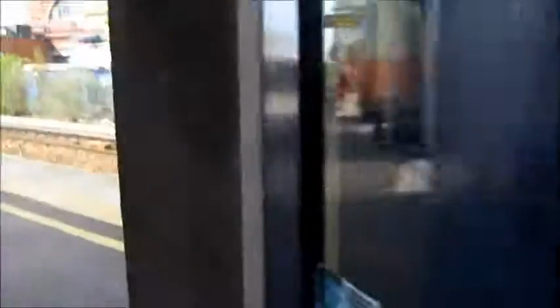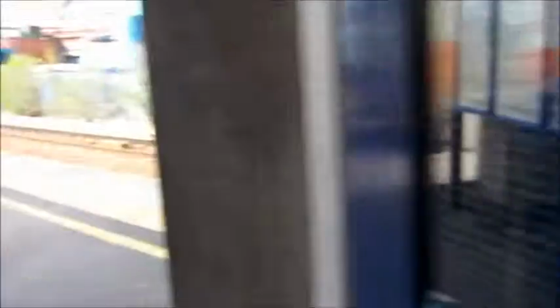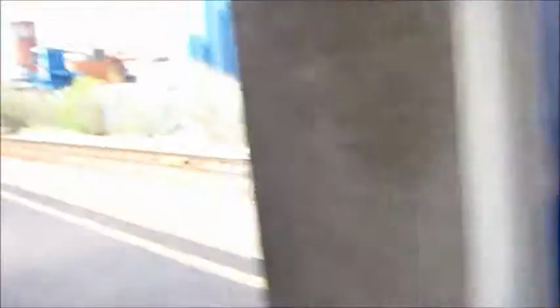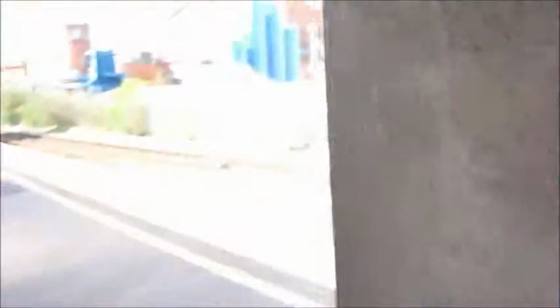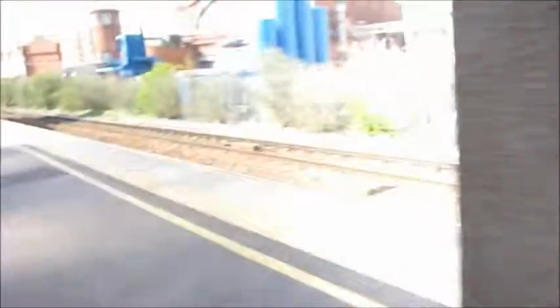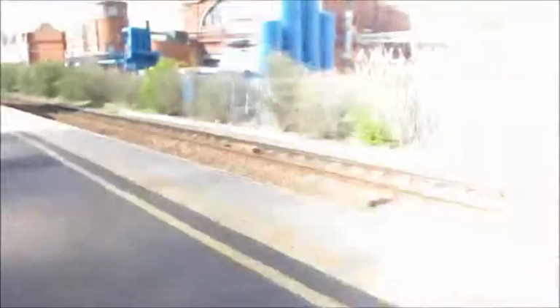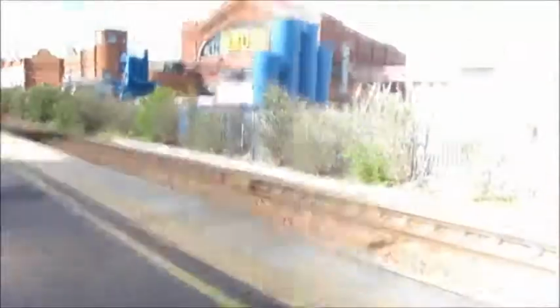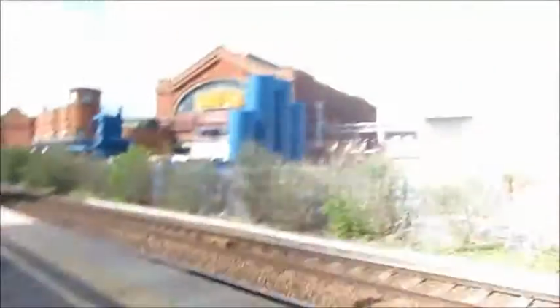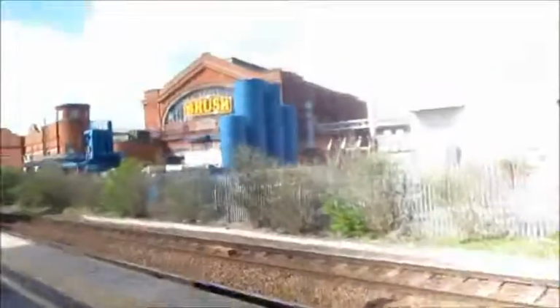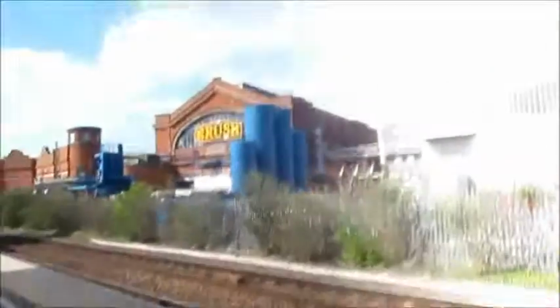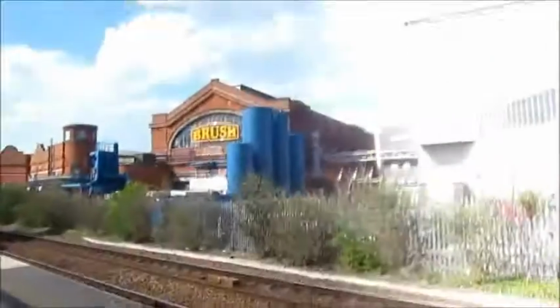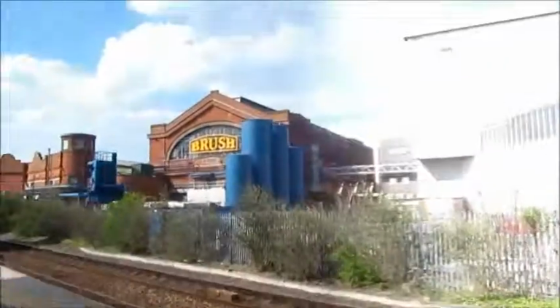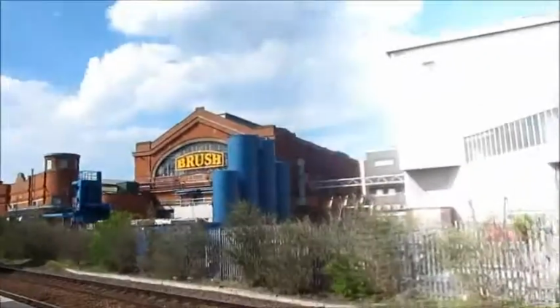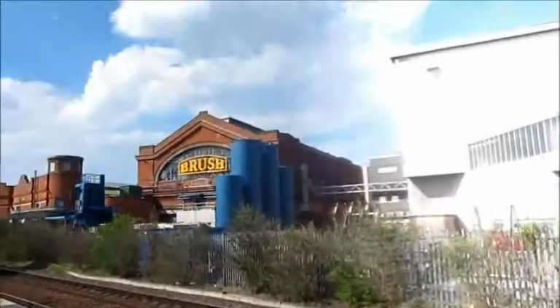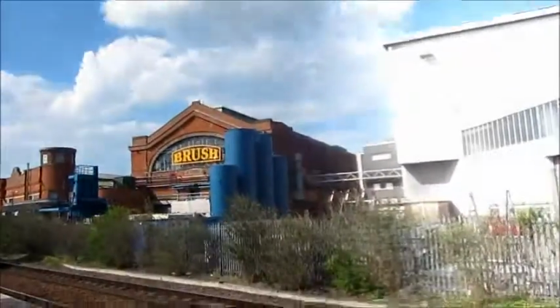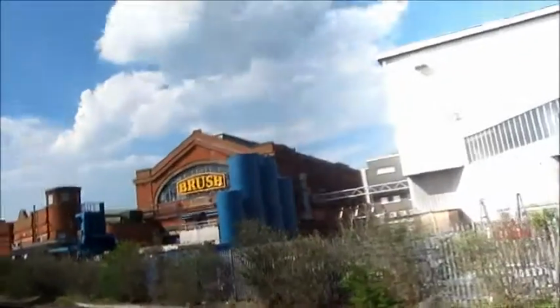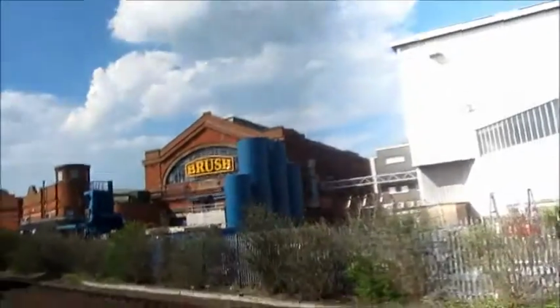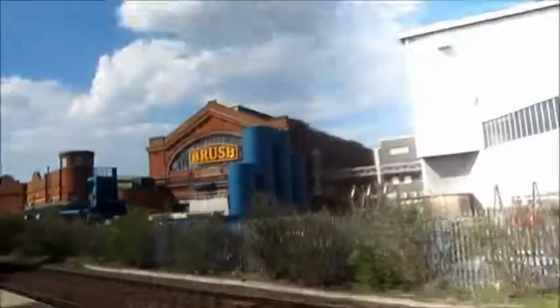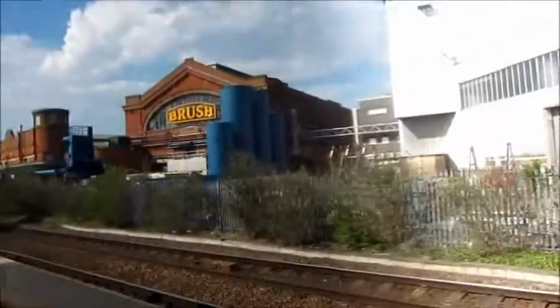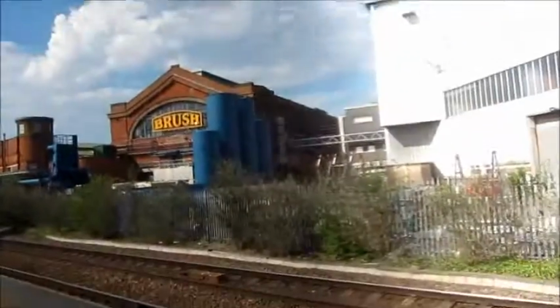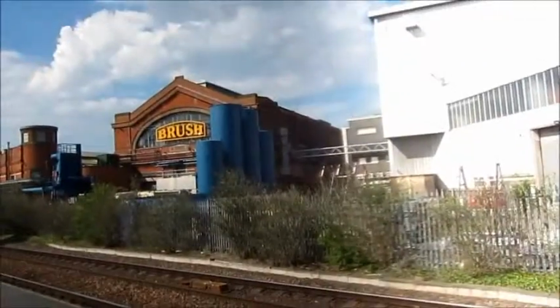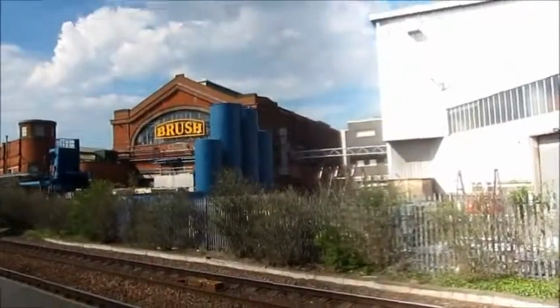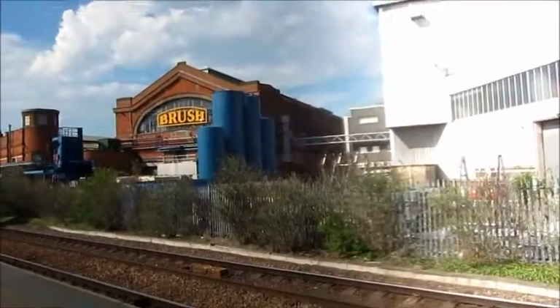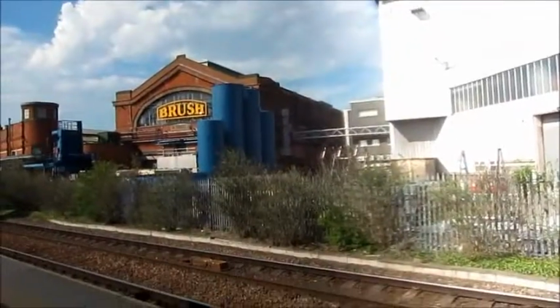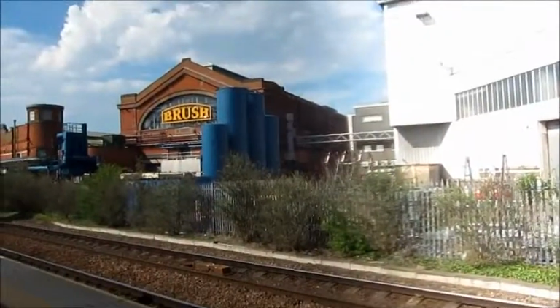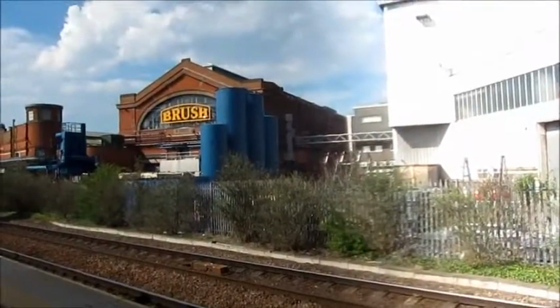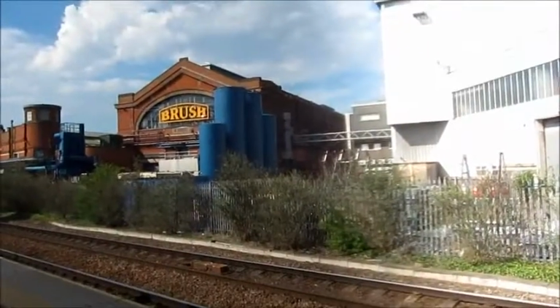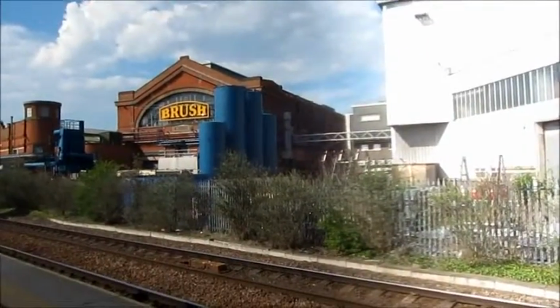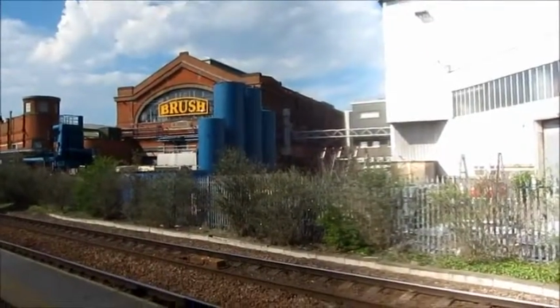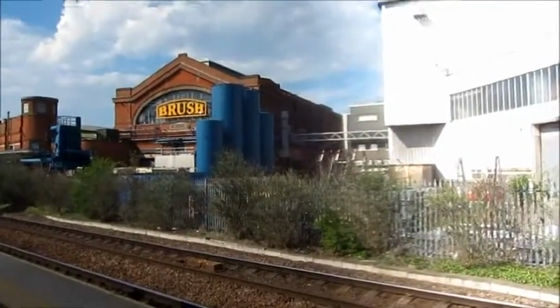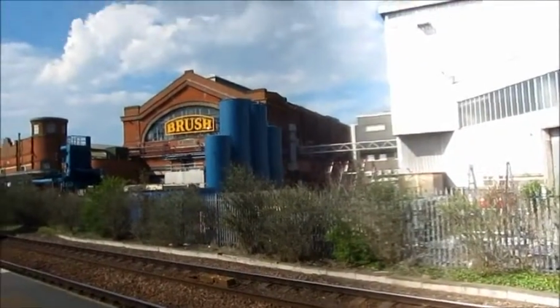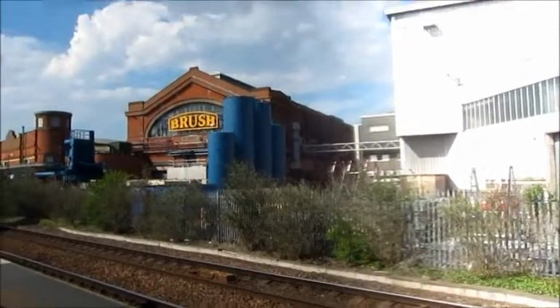And the magnificent brush factory. I like old factories — they were really well designed. Modern factories just aren't the same.